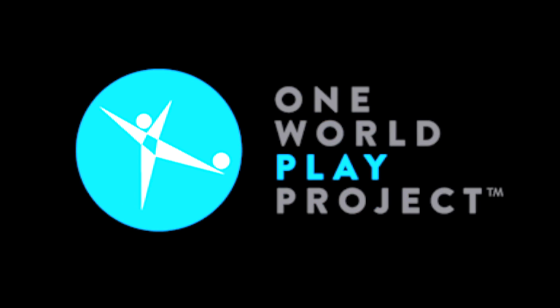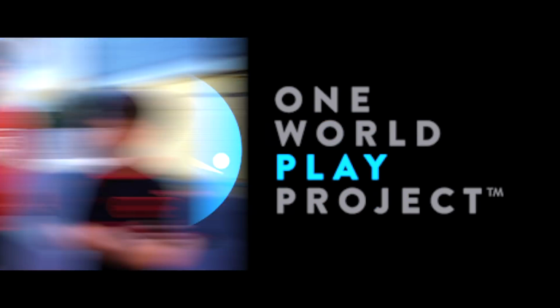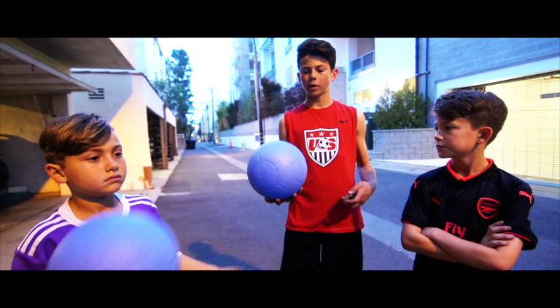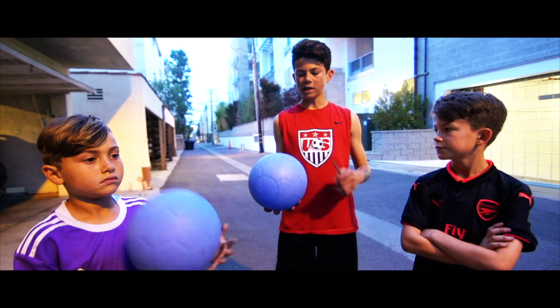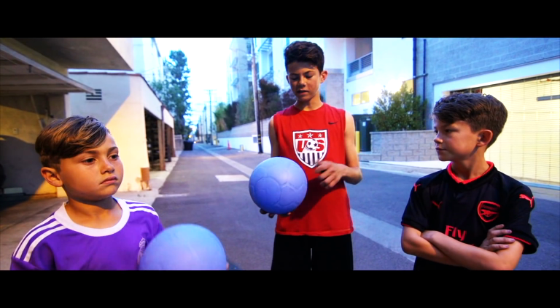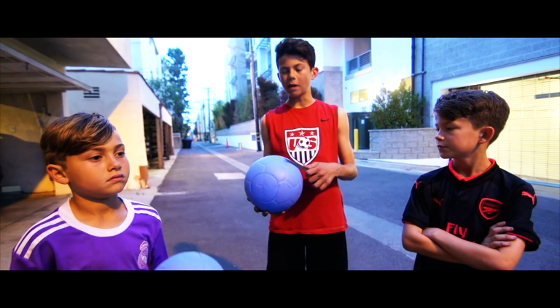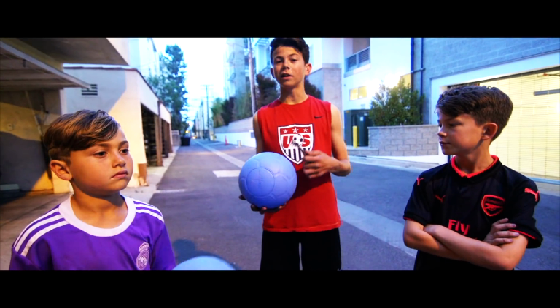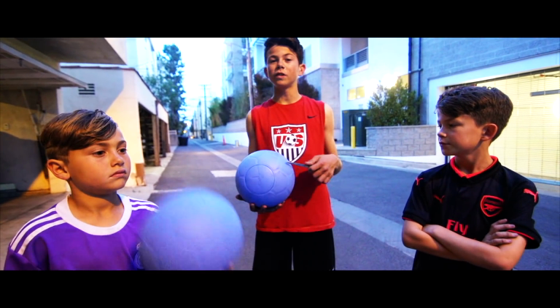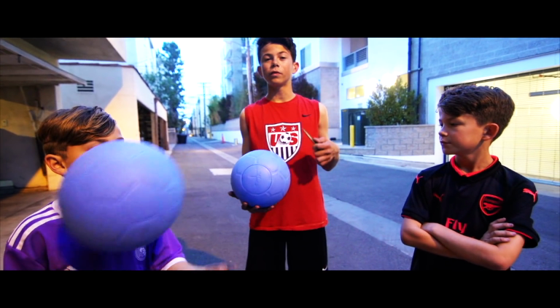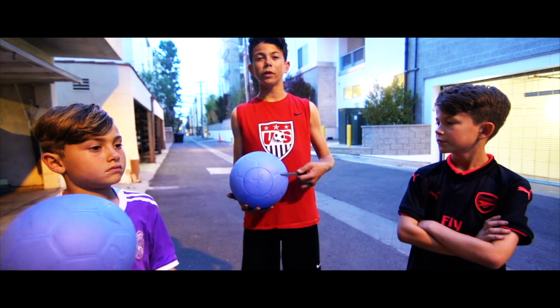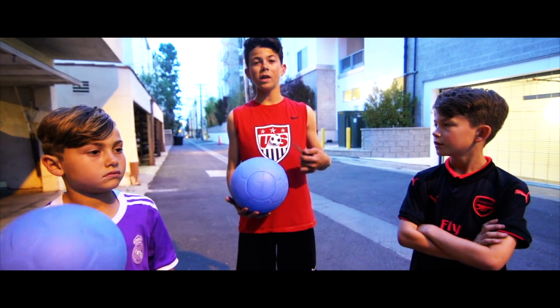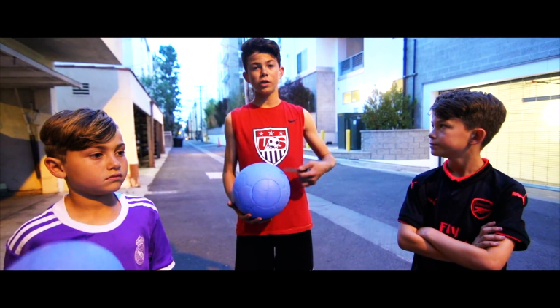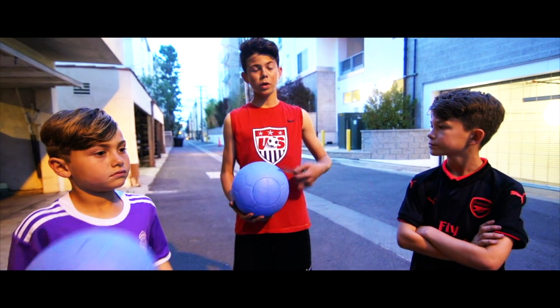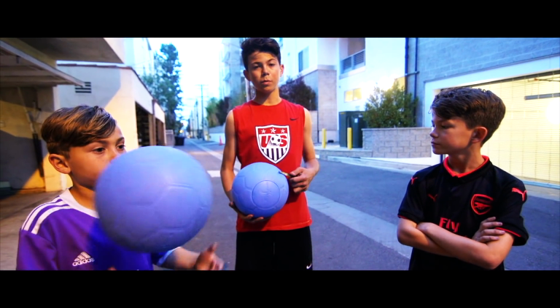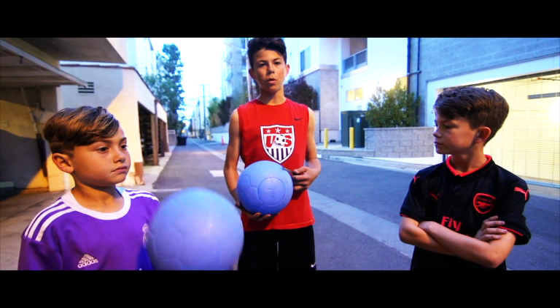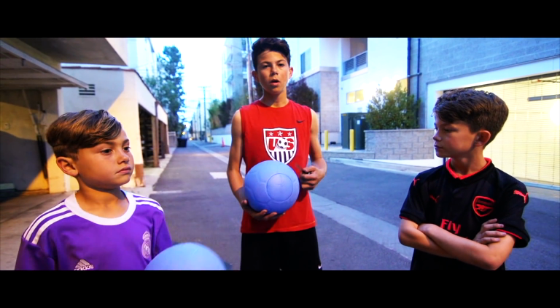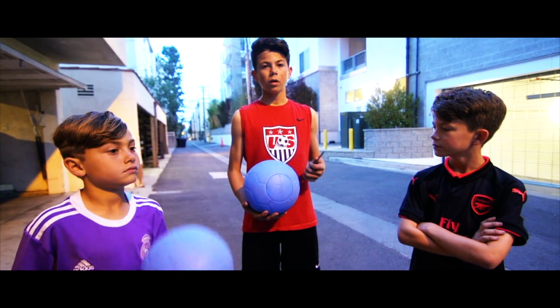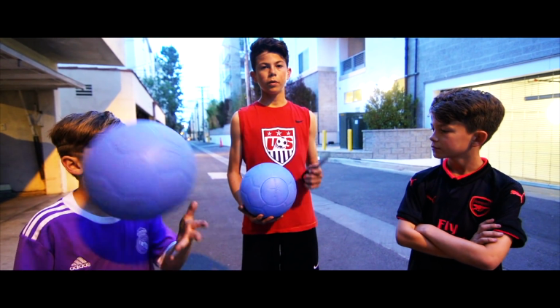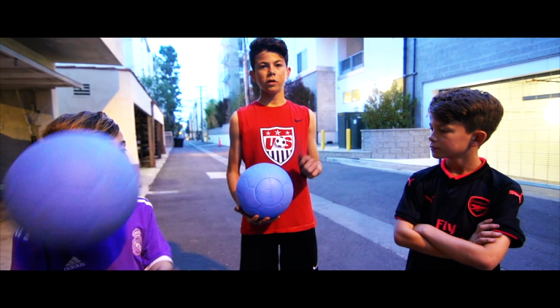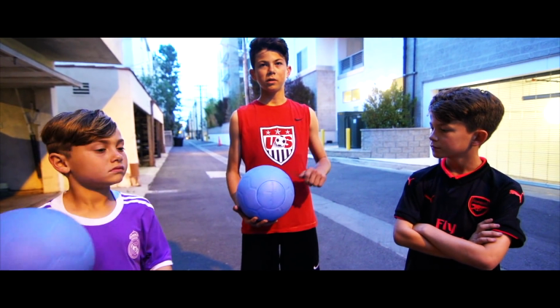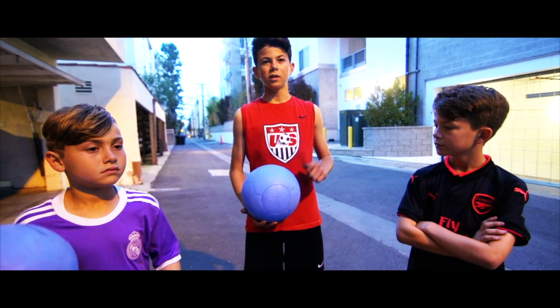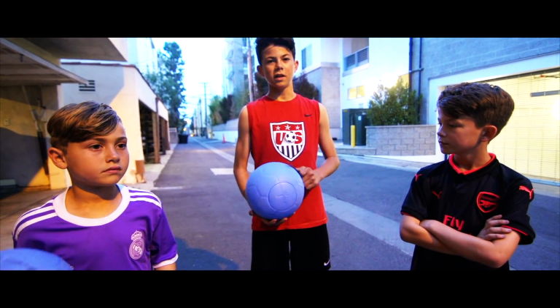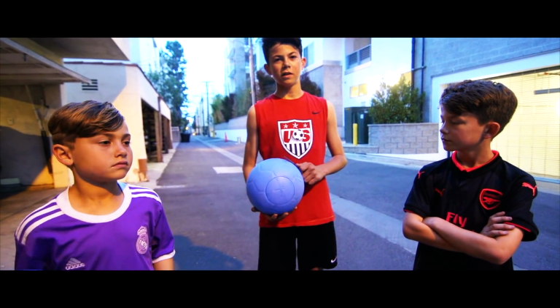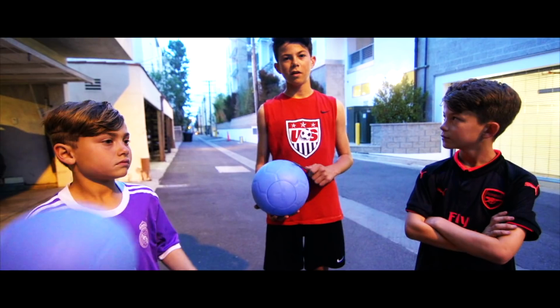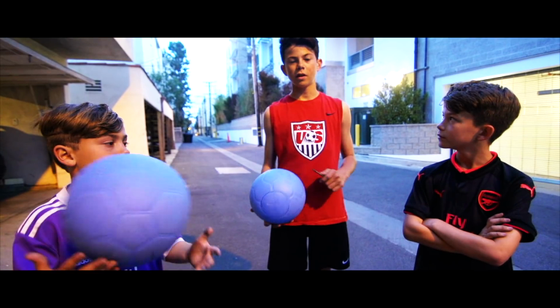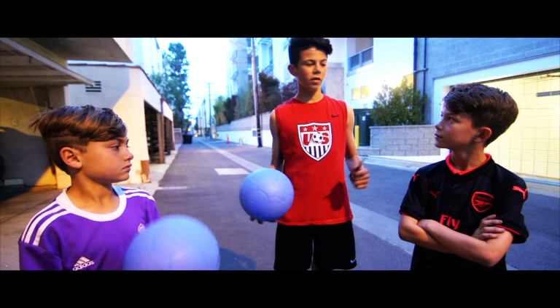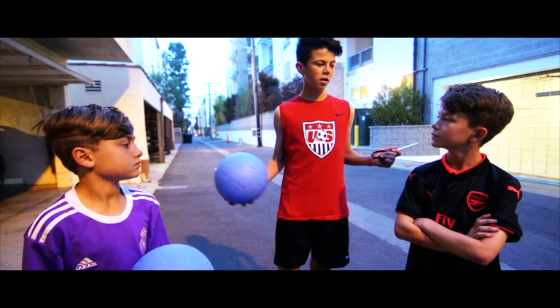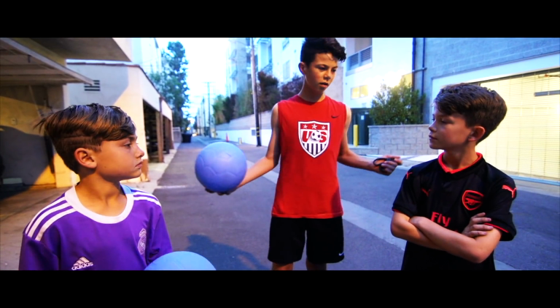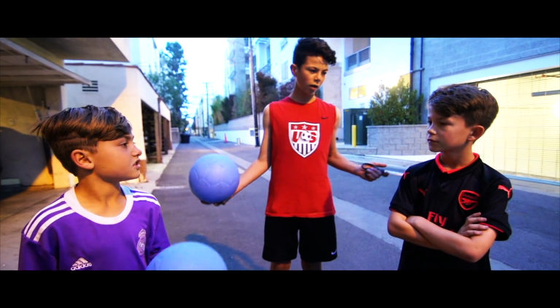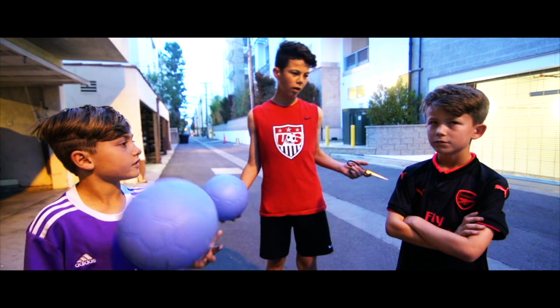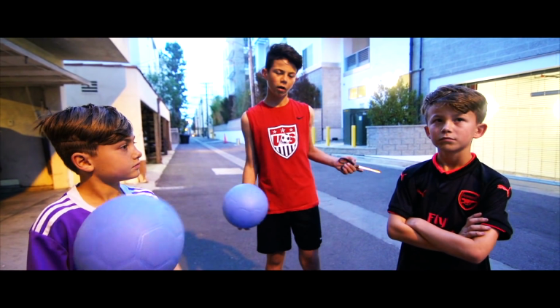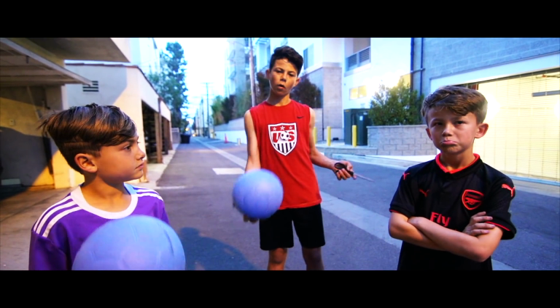So we're going to test it out, we're going to see if it's really indestructible. We're going to put this ball to the test. All right, you guys ready? Yeah, let's go!